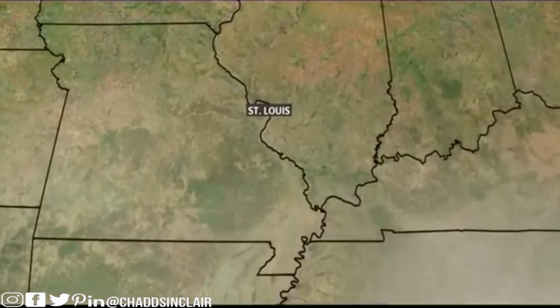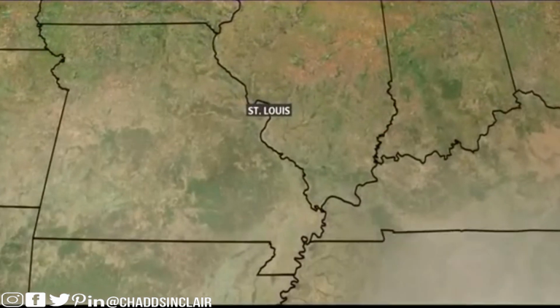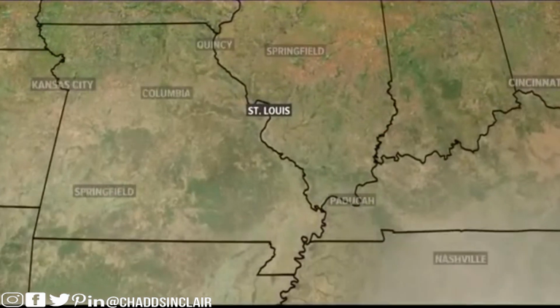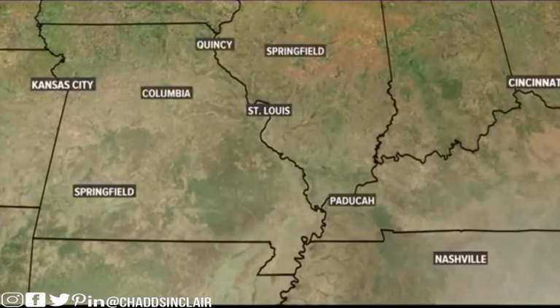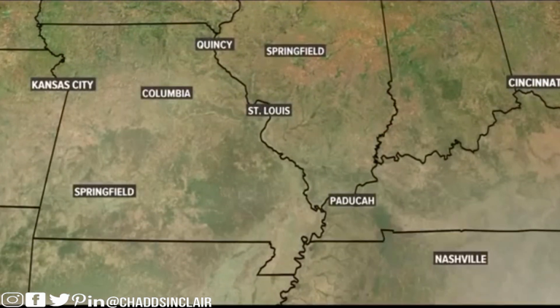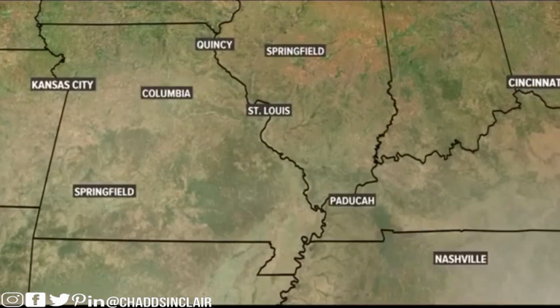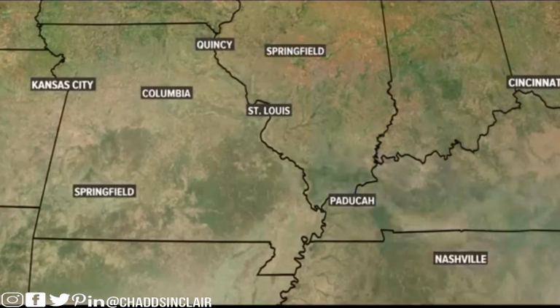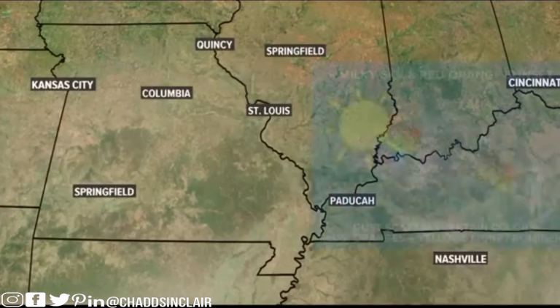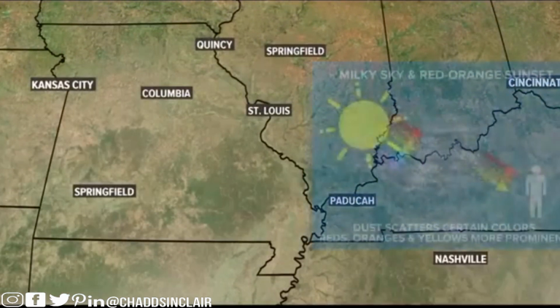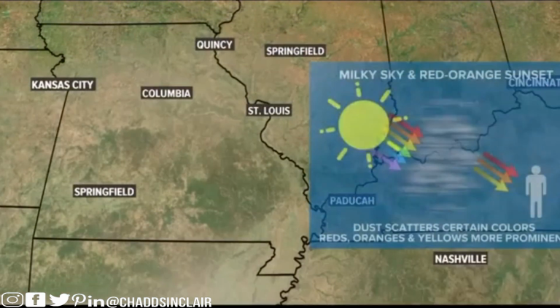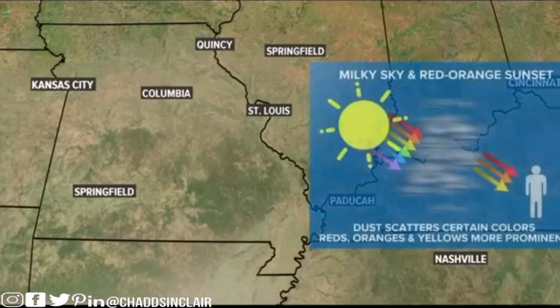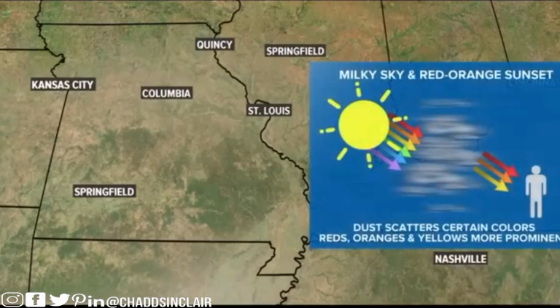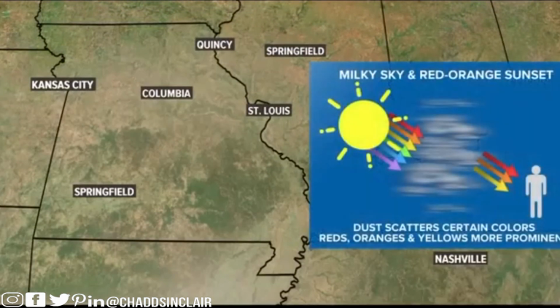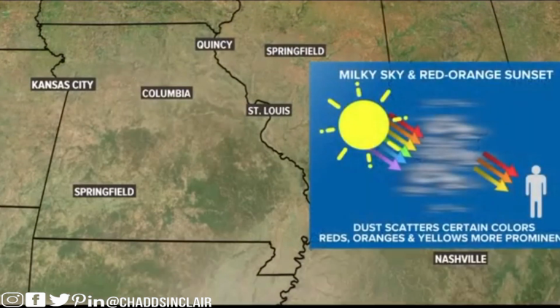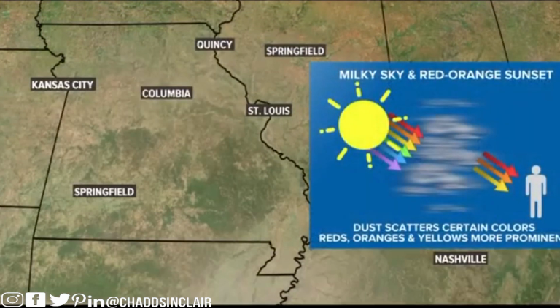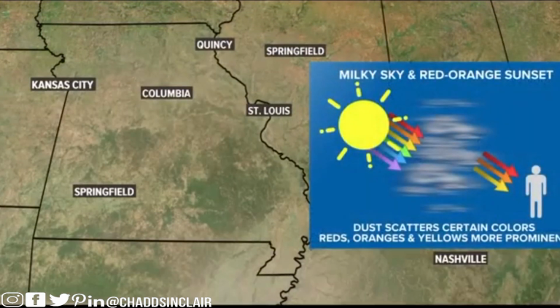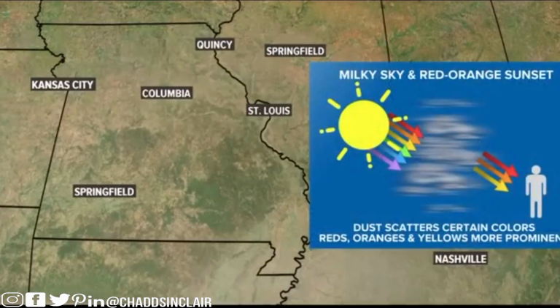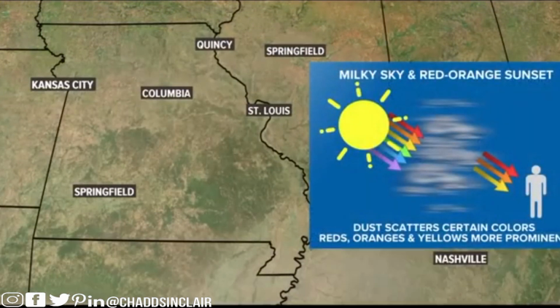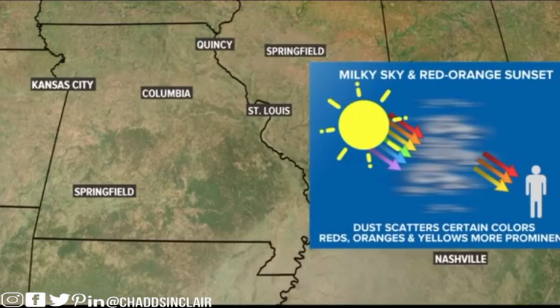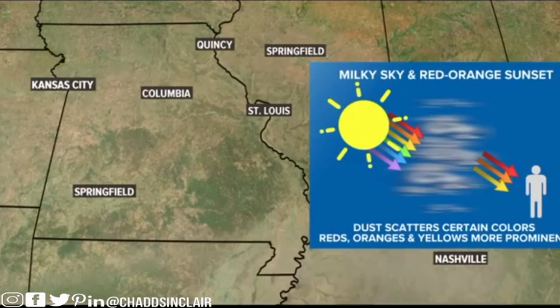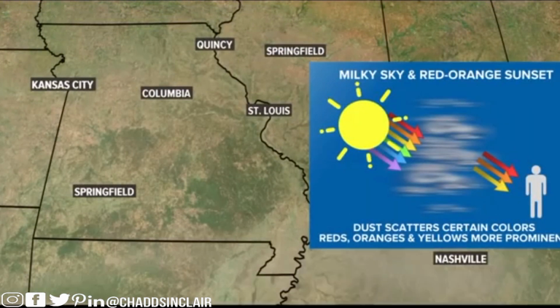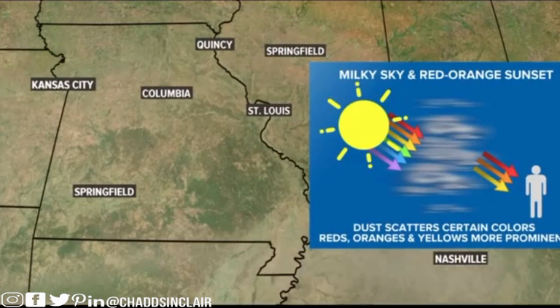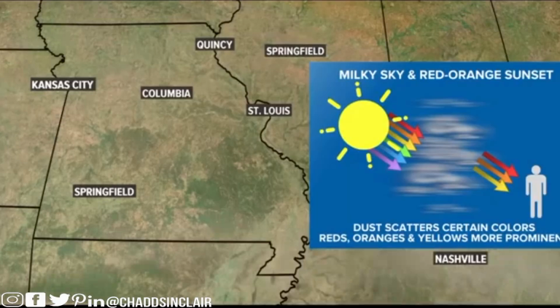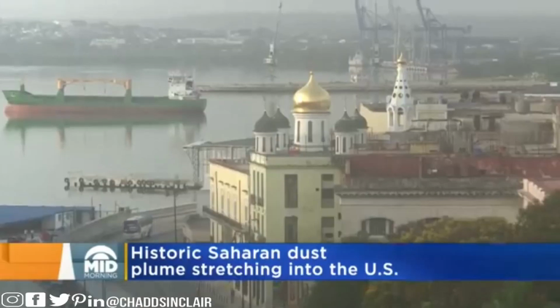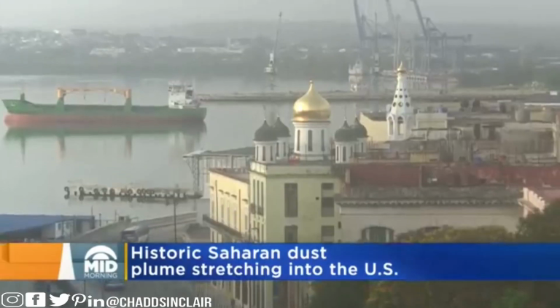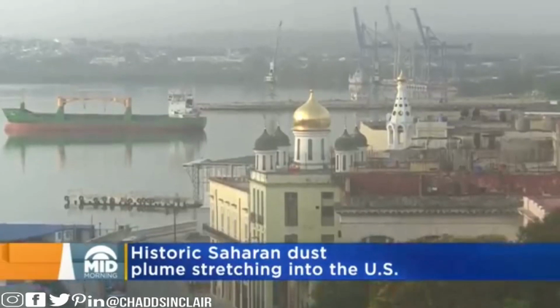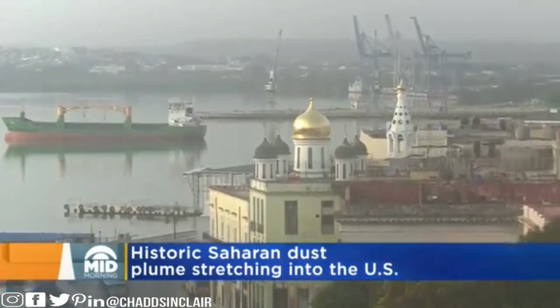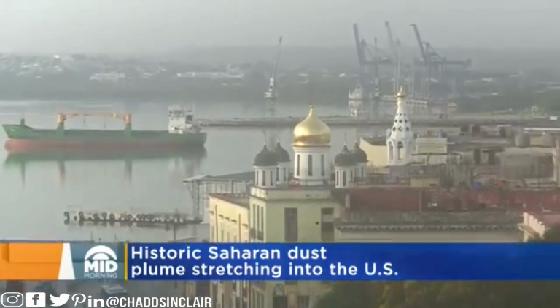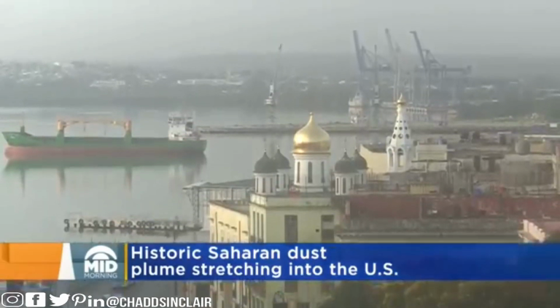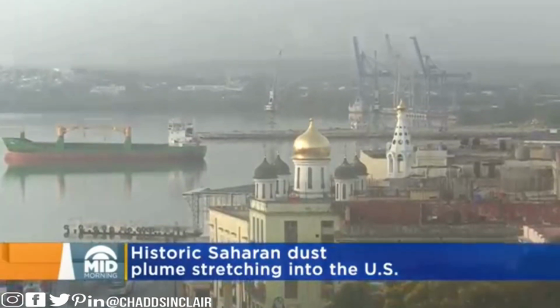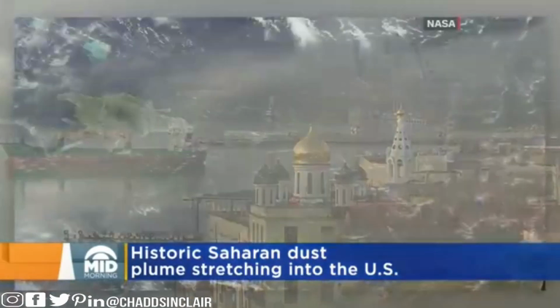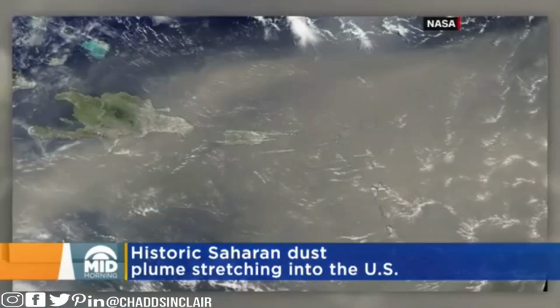This Saharan dust will push into the Gulf Coast states and eventually travel over the bi-state area. Sunsets will take on a different hue when the dusty mass is over us — there'll be more red and orange. It's even getting all the way to Texas.